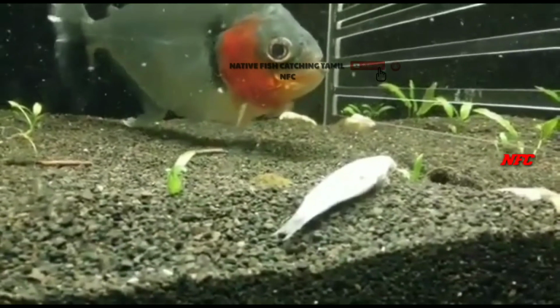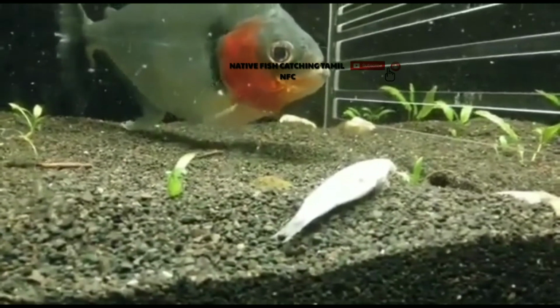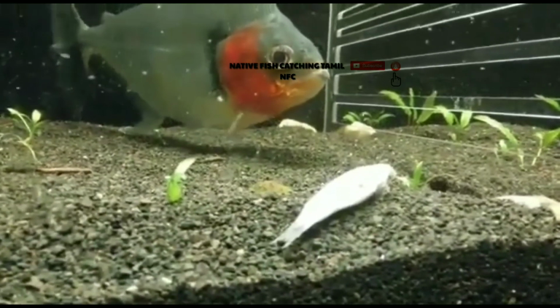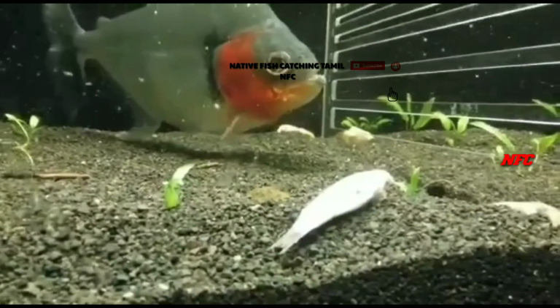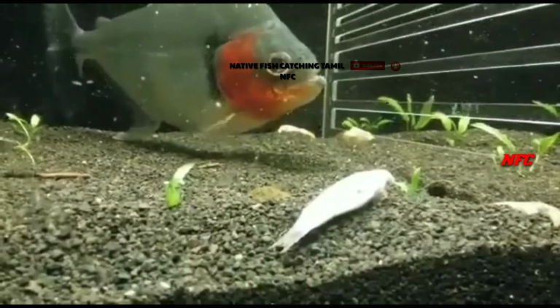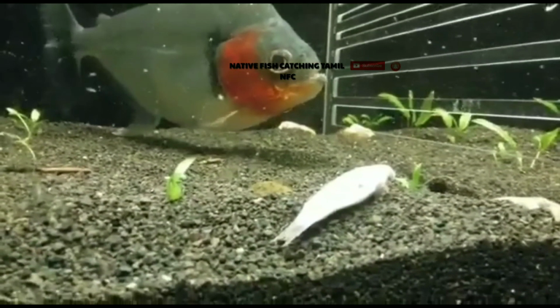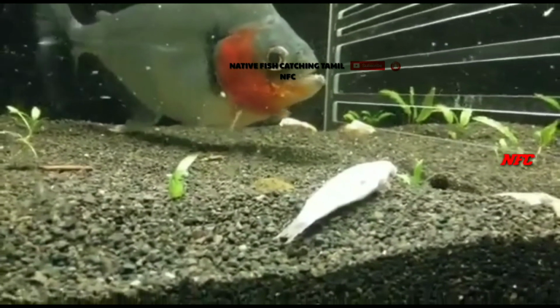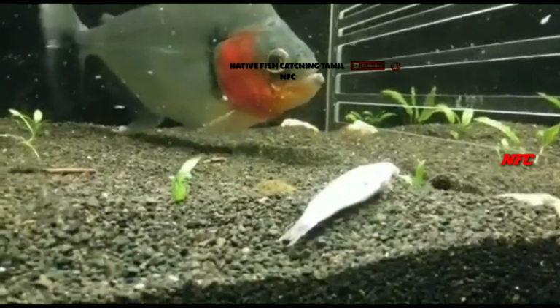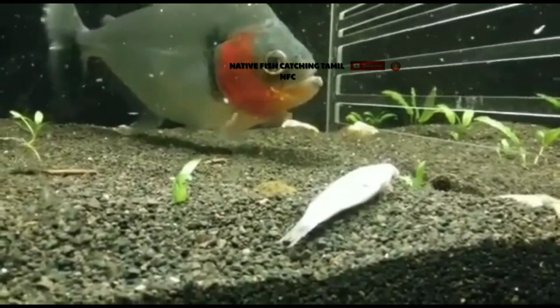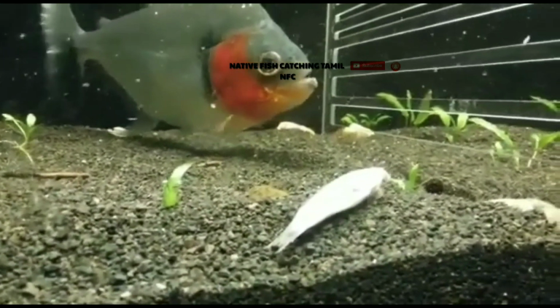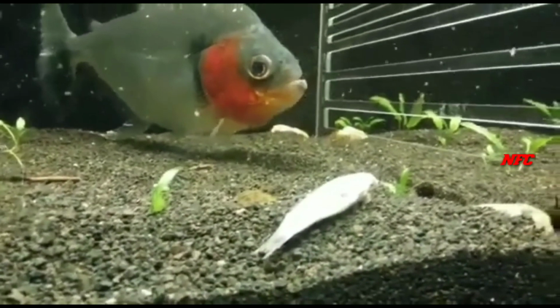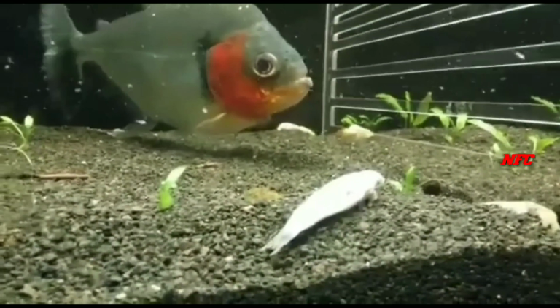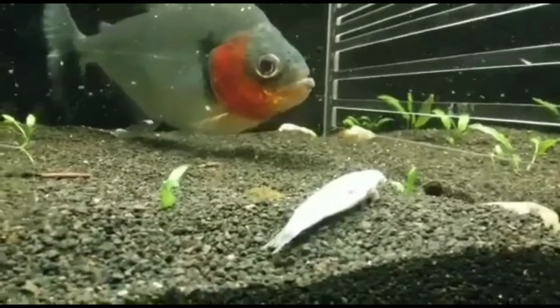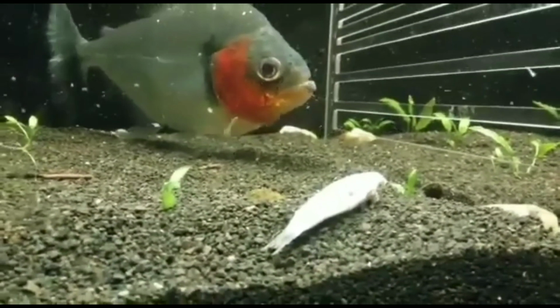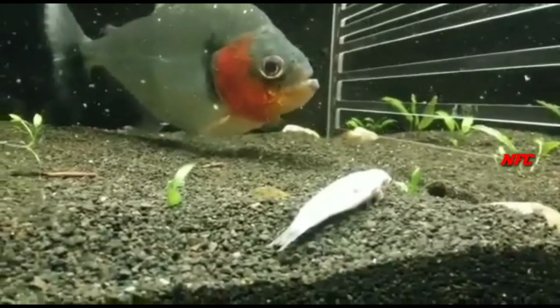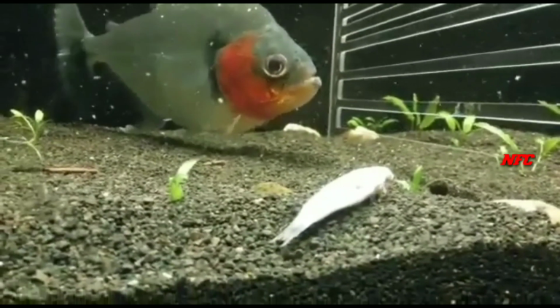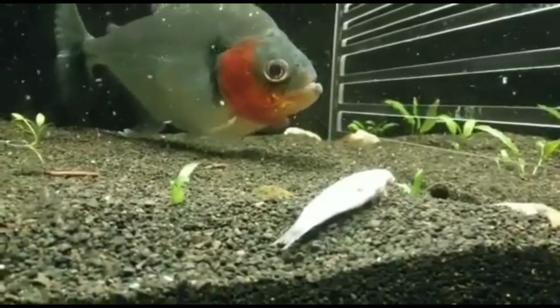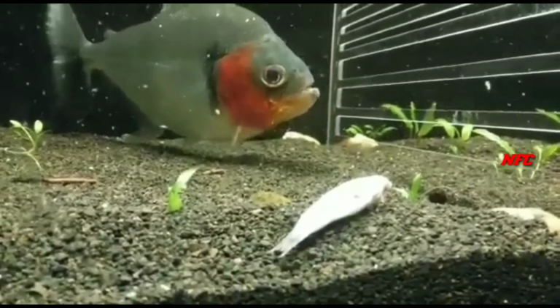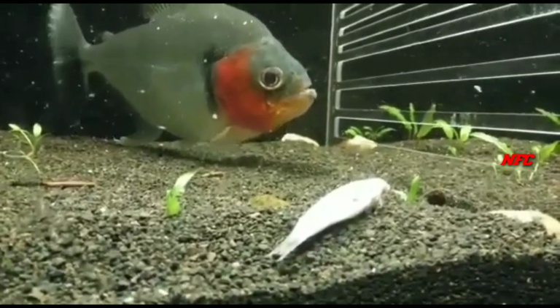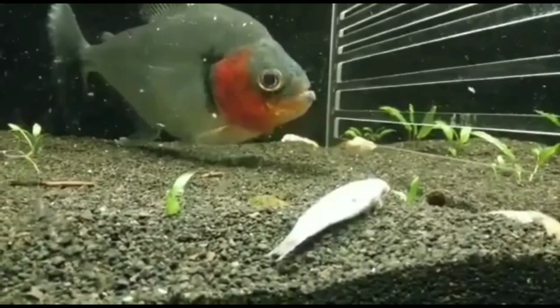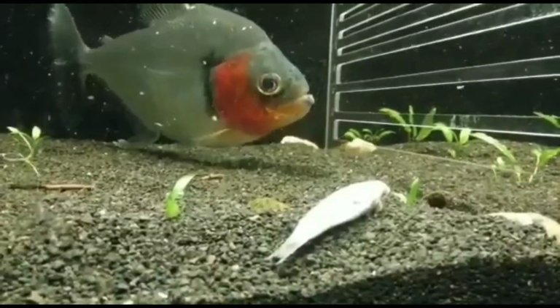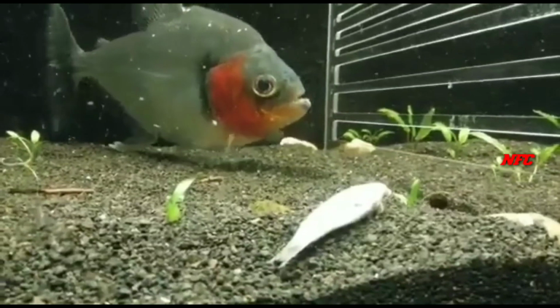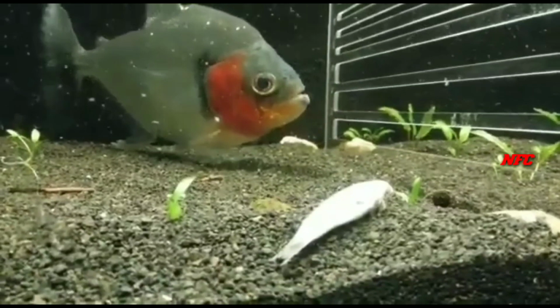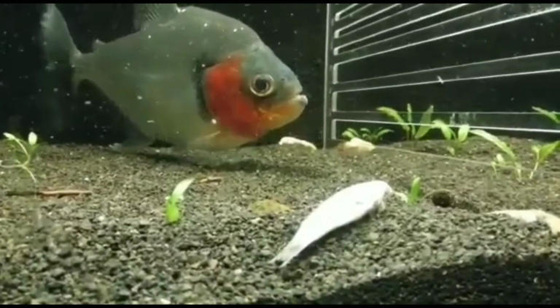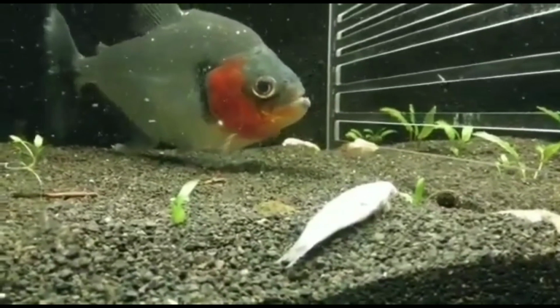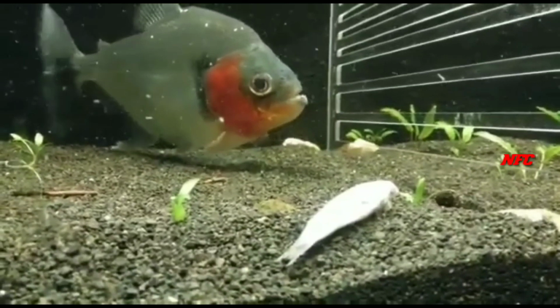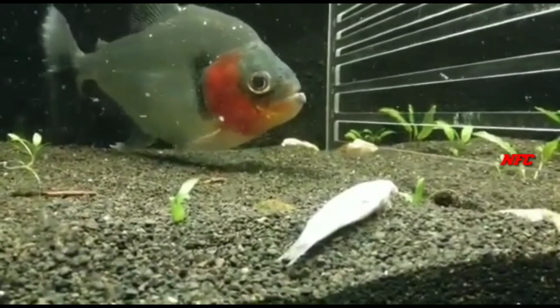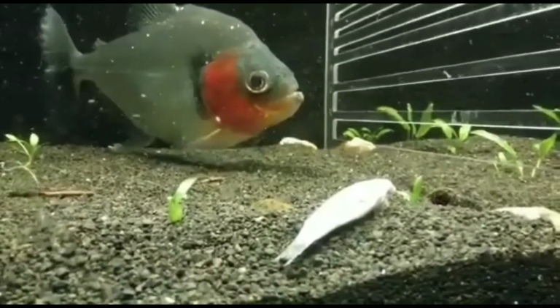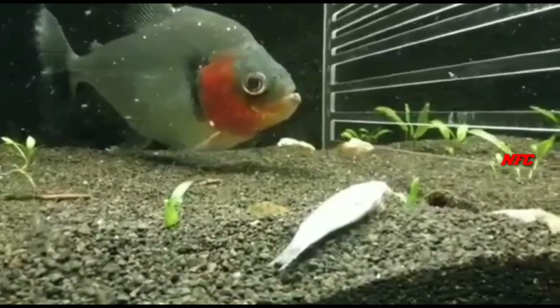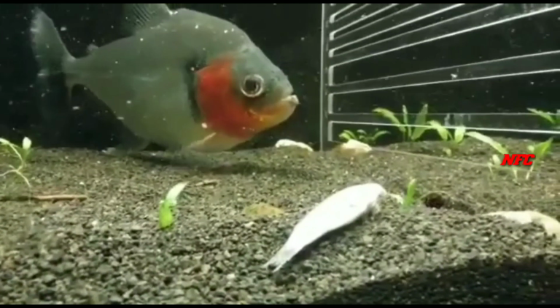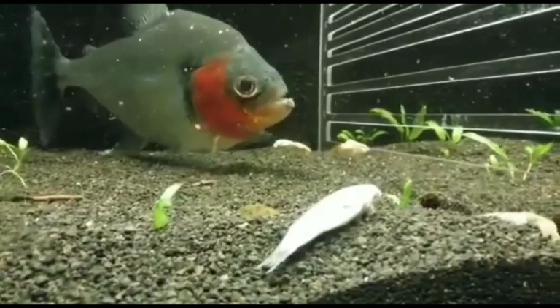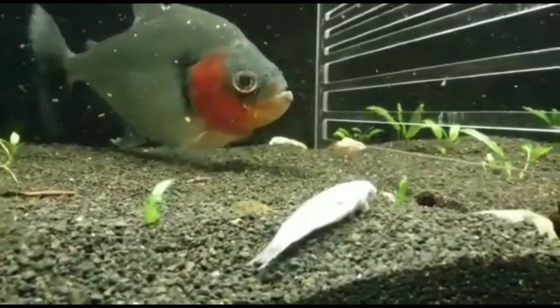This is a great schooling type fish. This schooling type fish requires a large space. You can keep this fish in a tank.